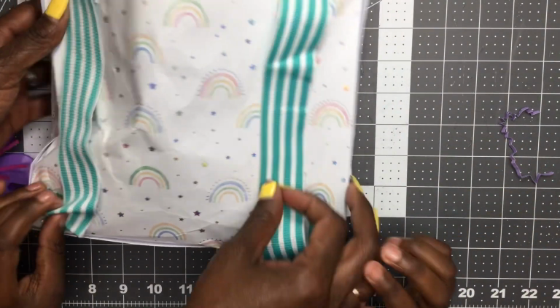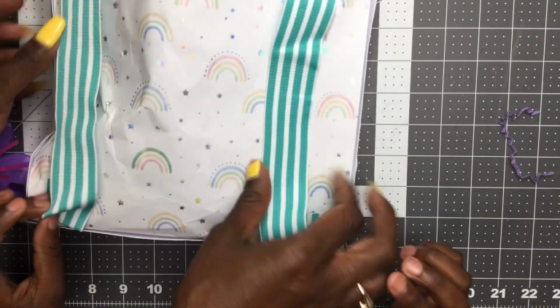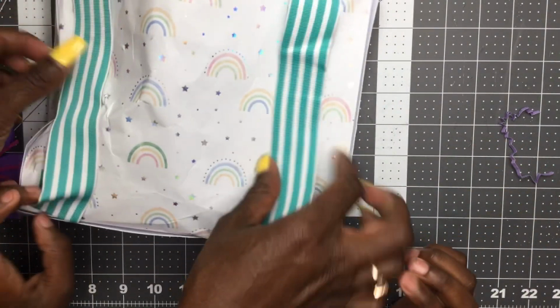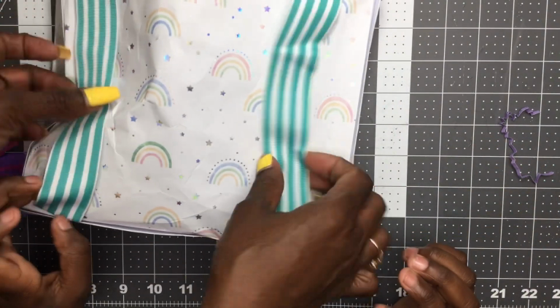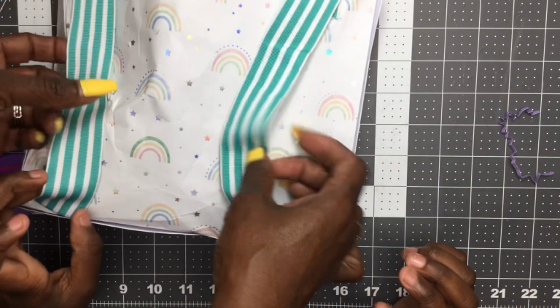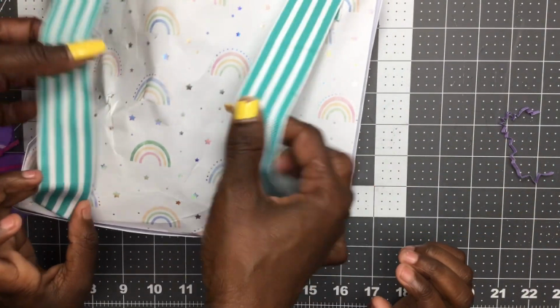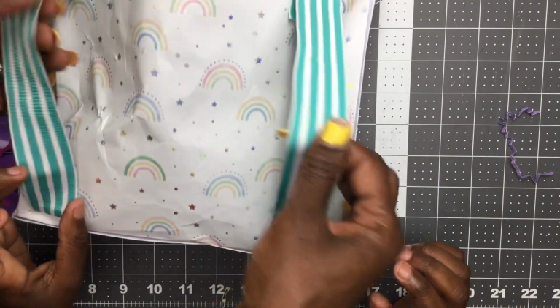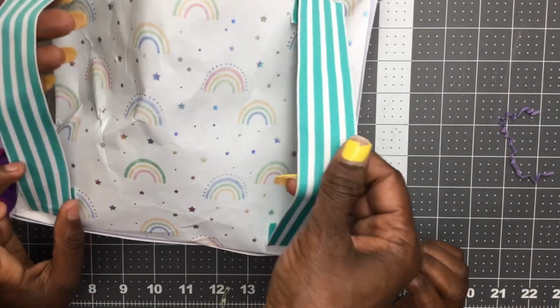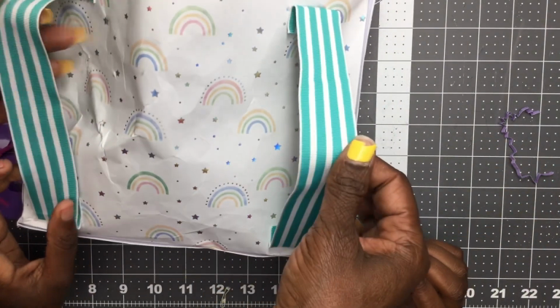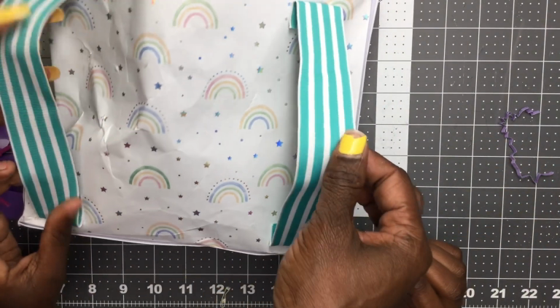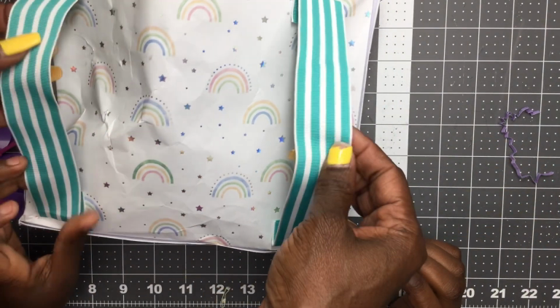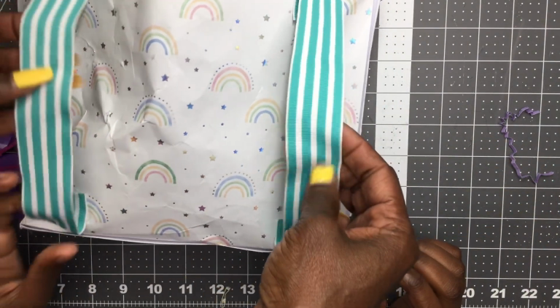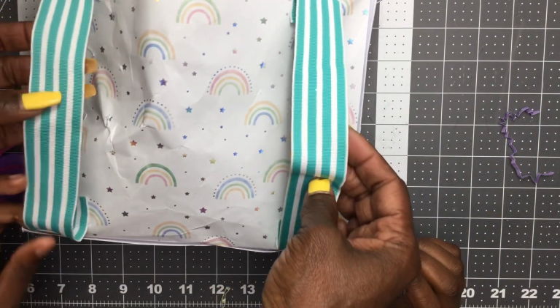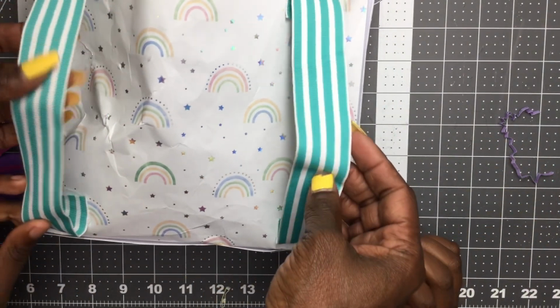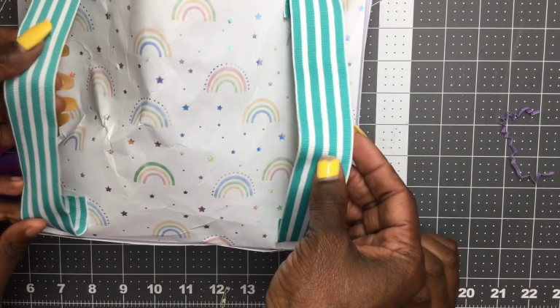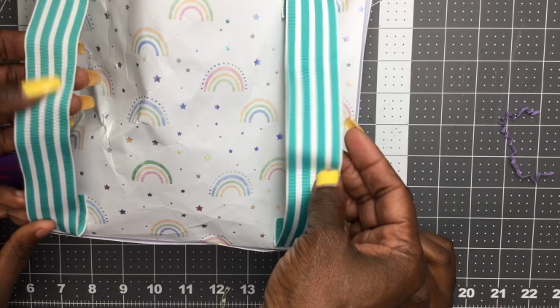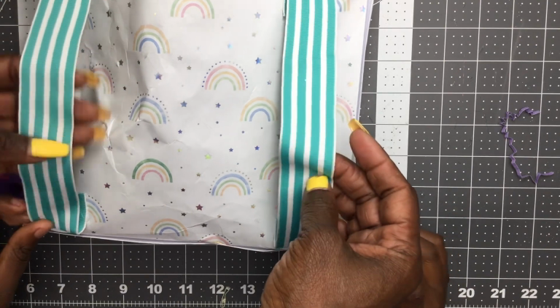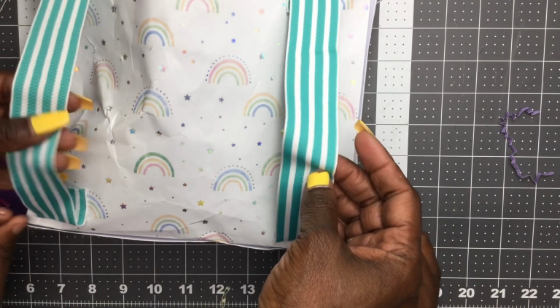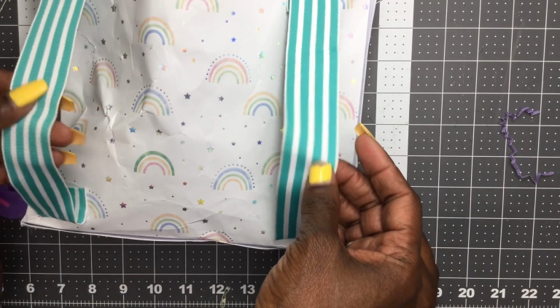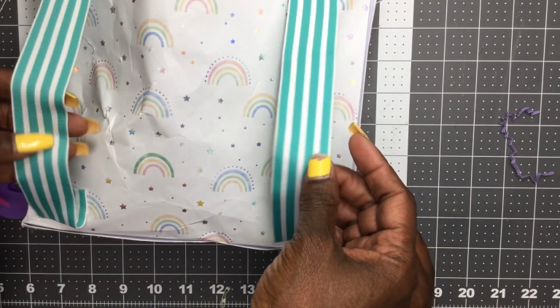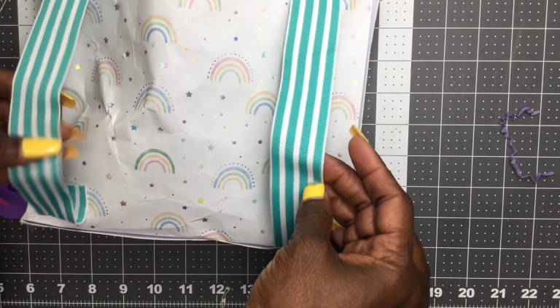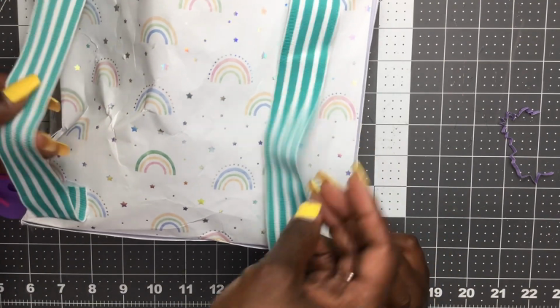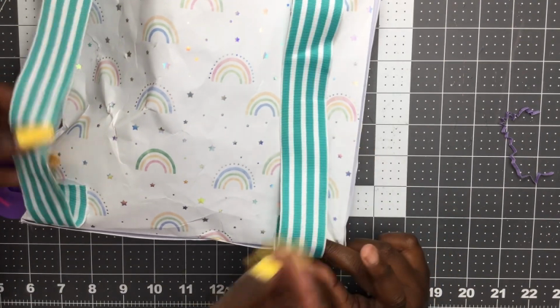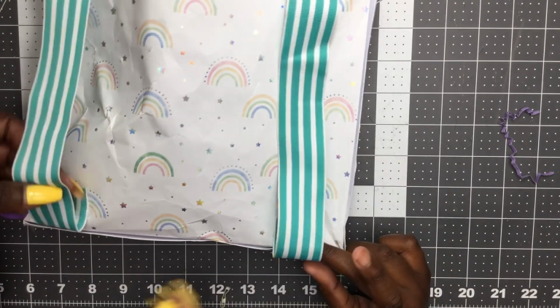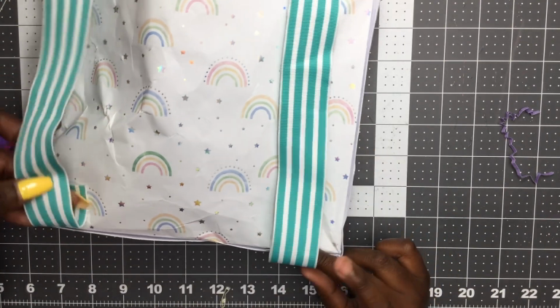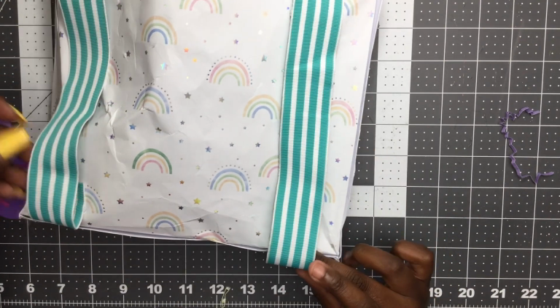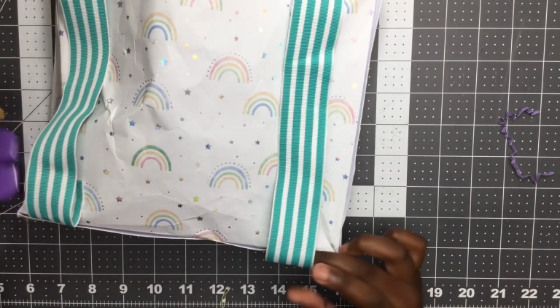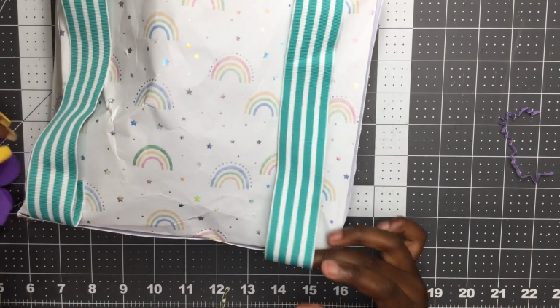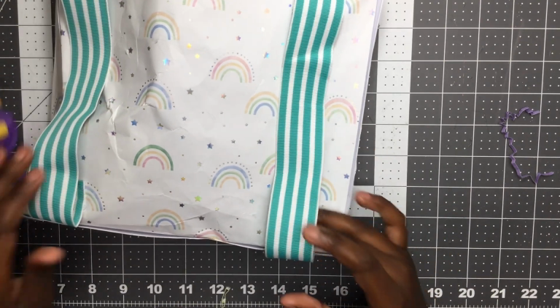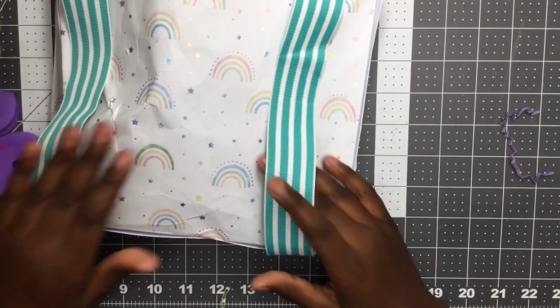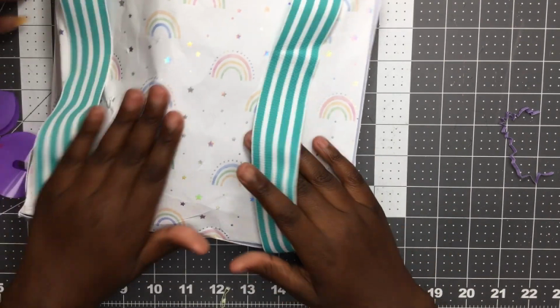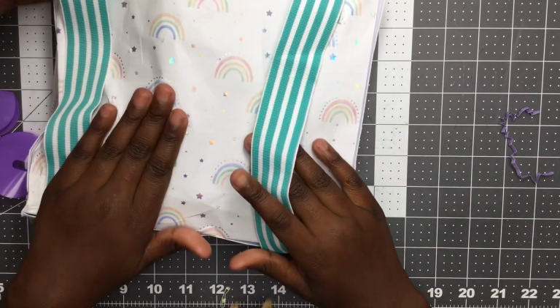Look at how she did her handles with some ribbon. Maybe next time!